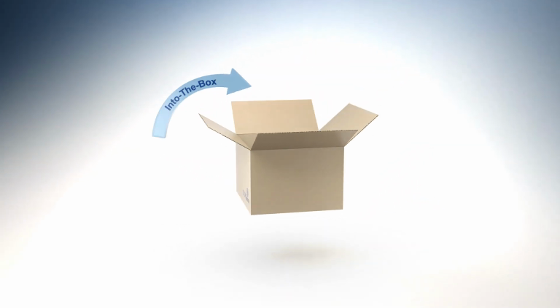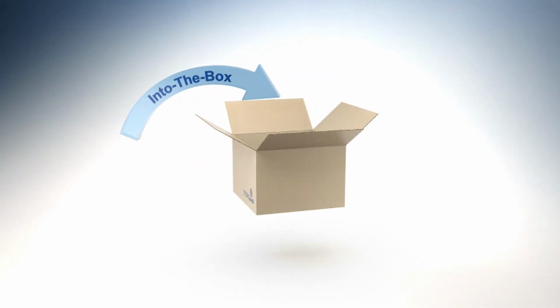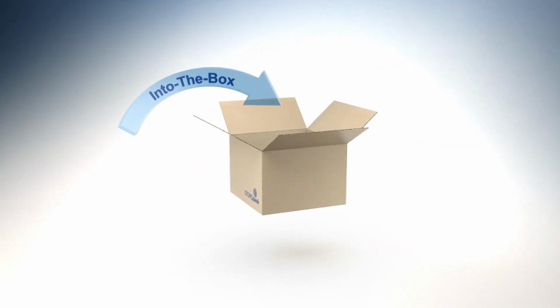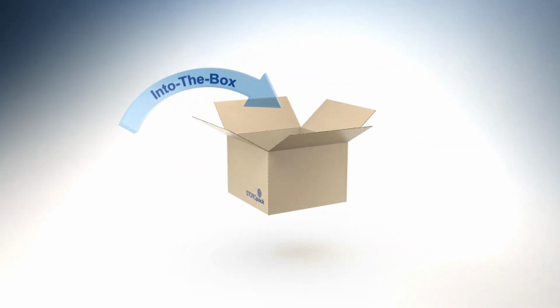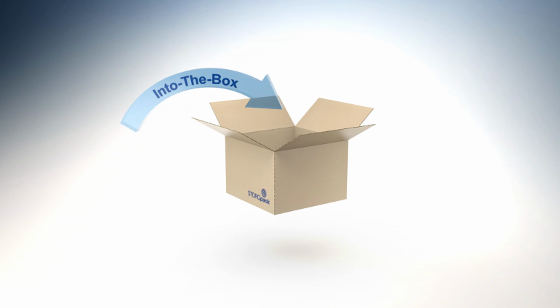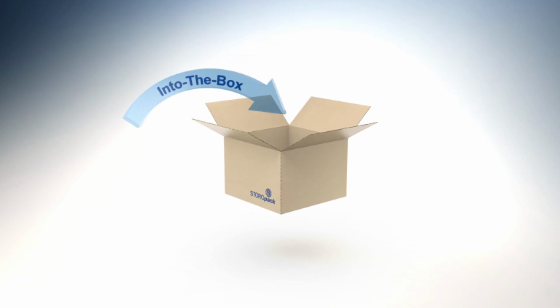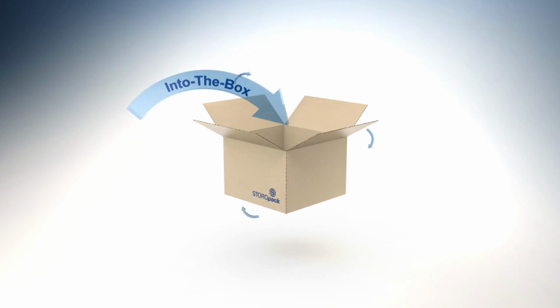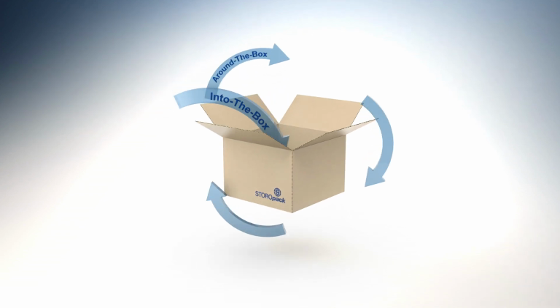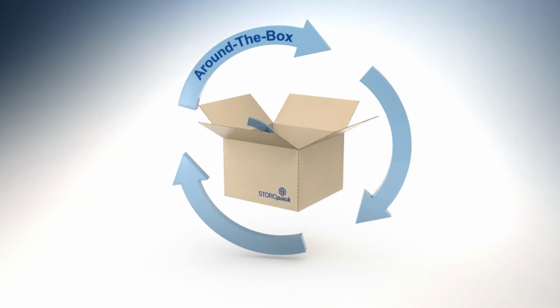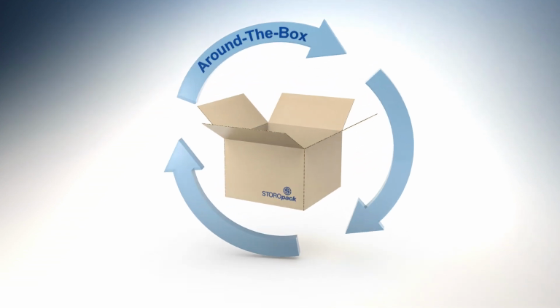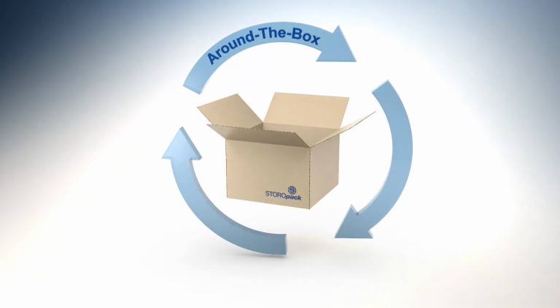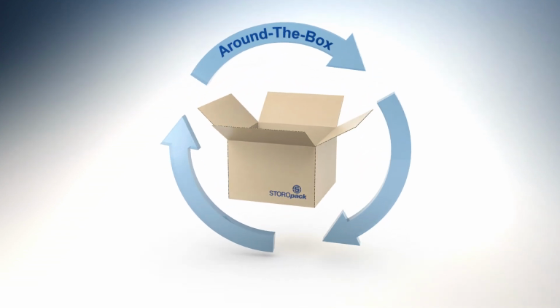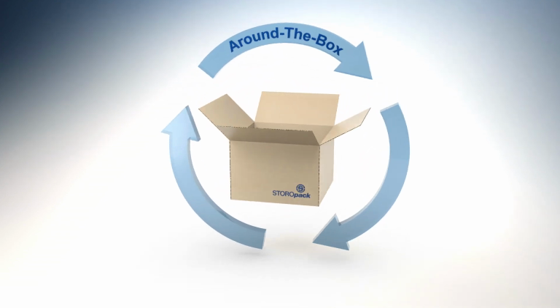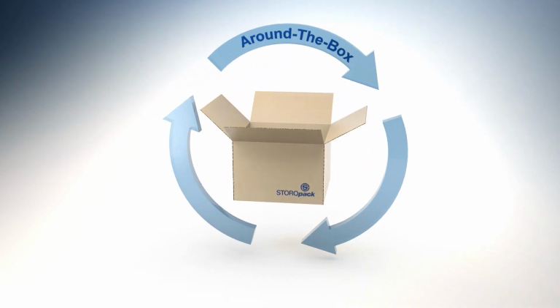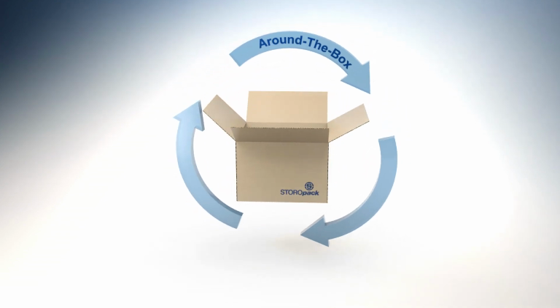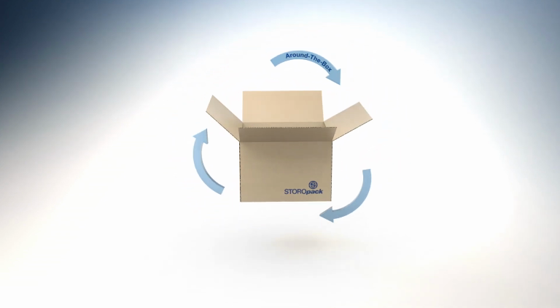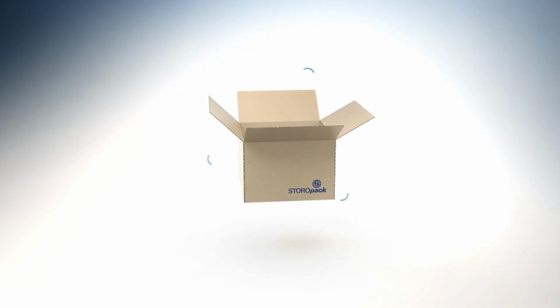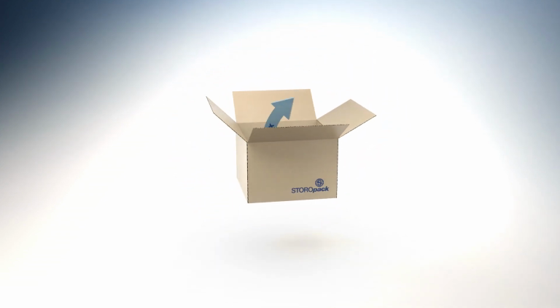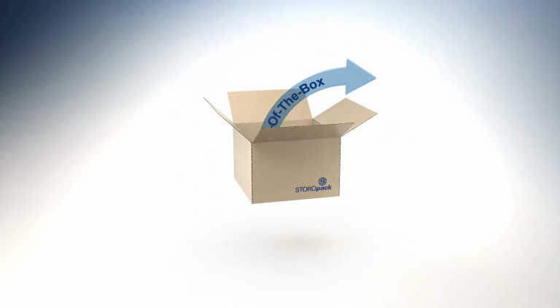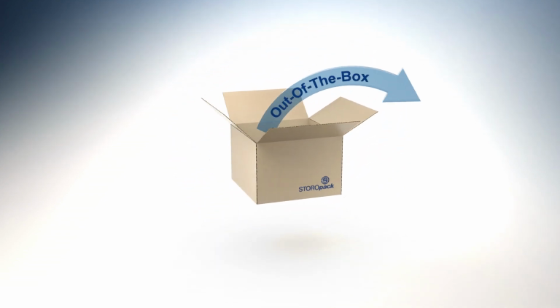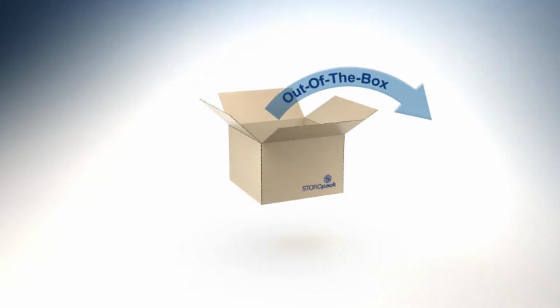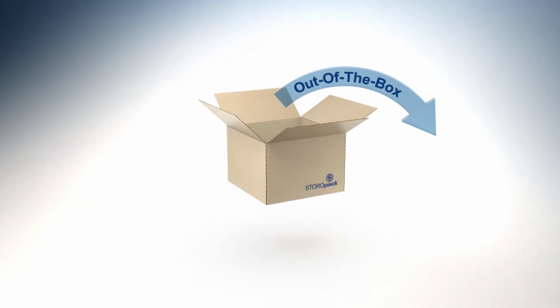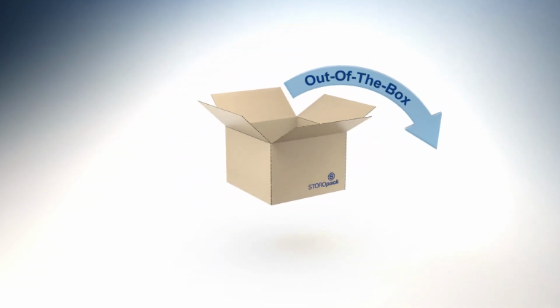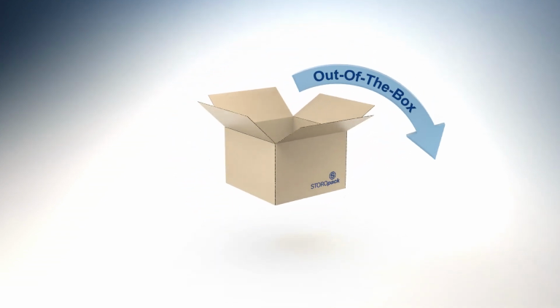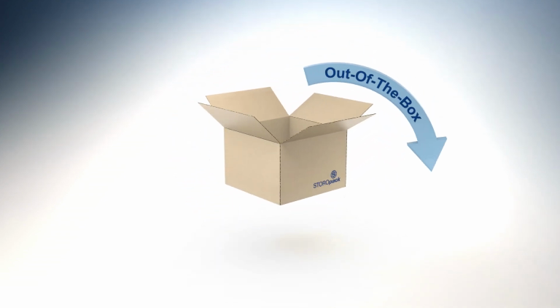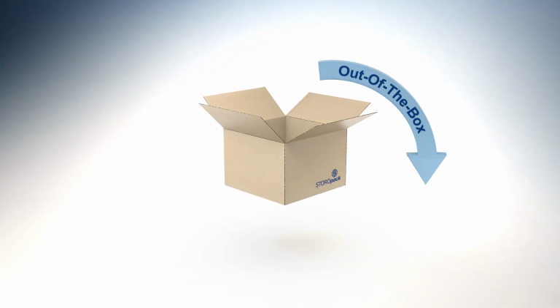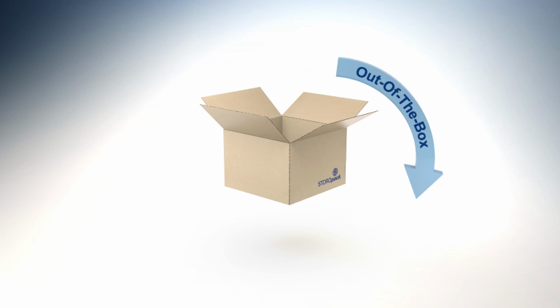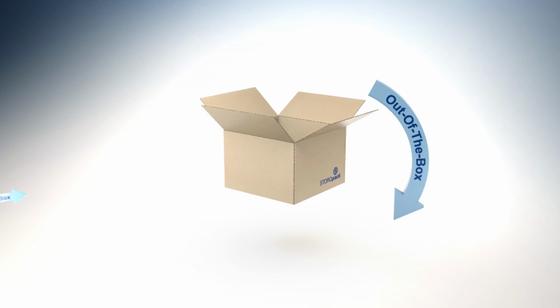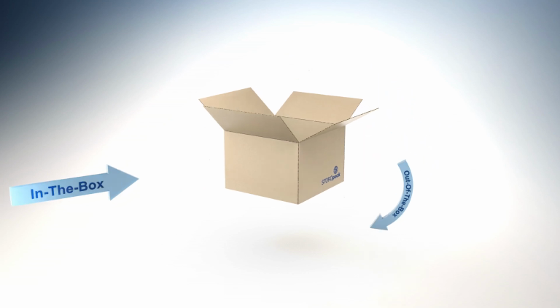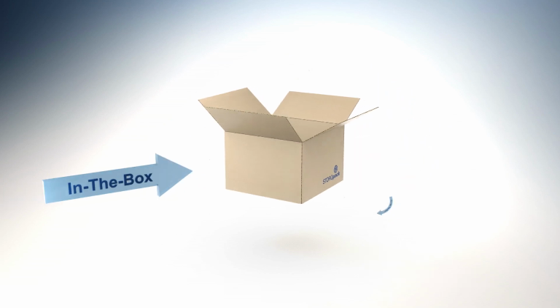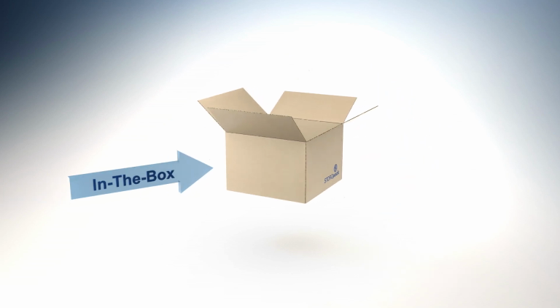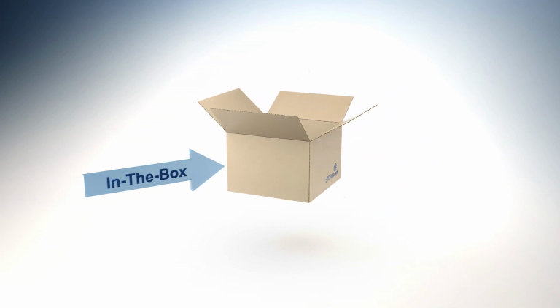Into the box, around the box, out of the box and in the box.